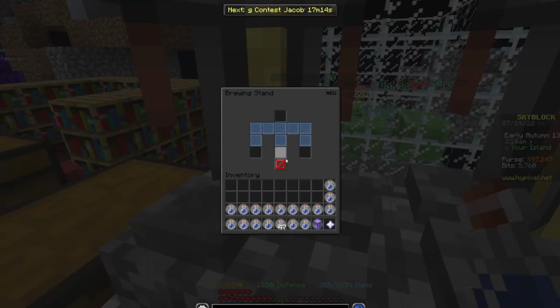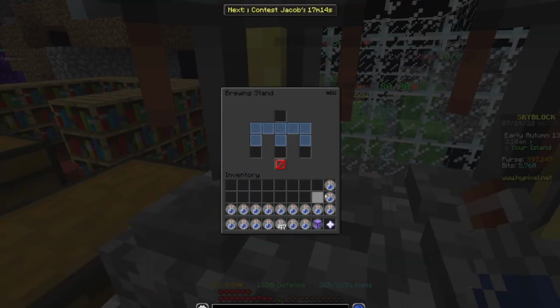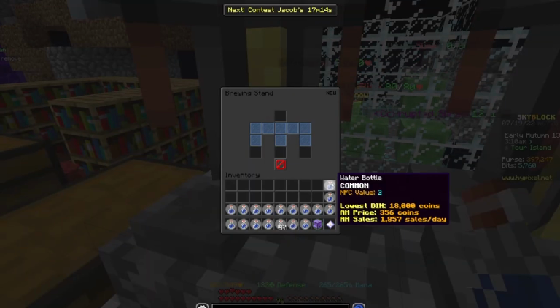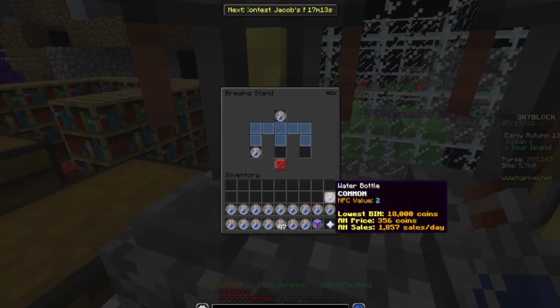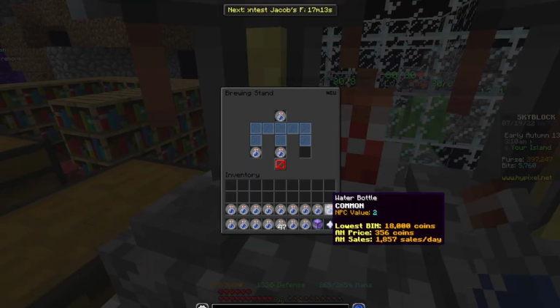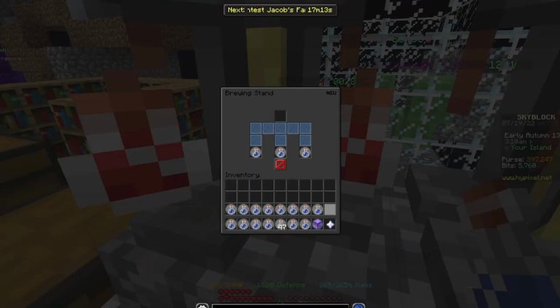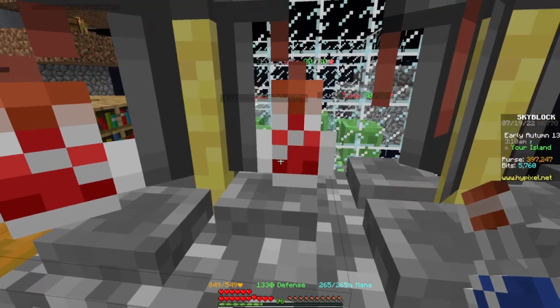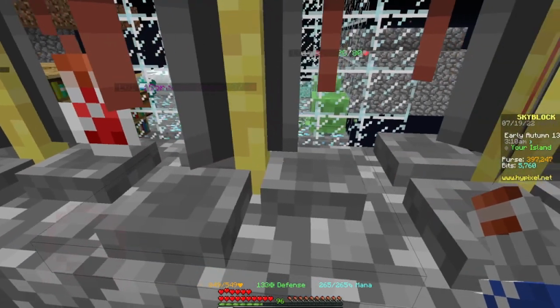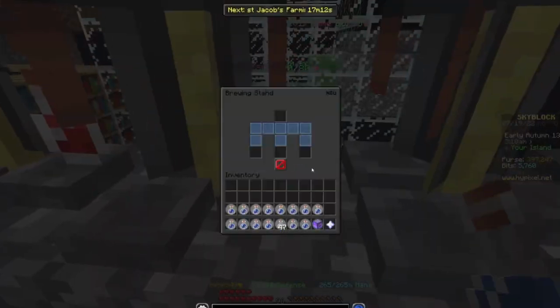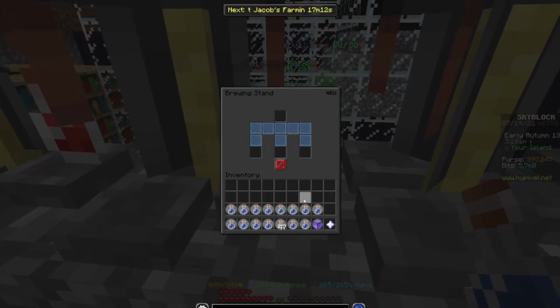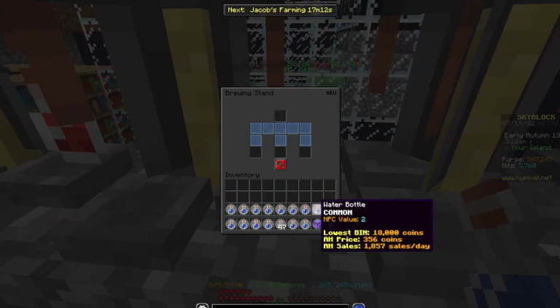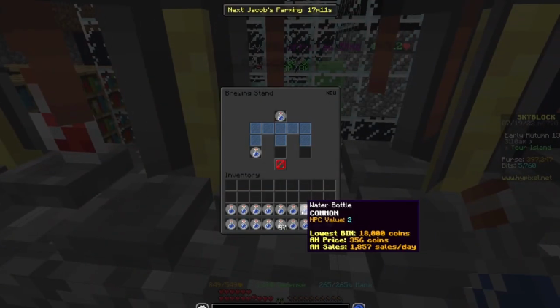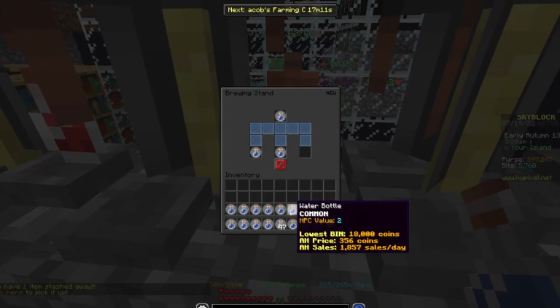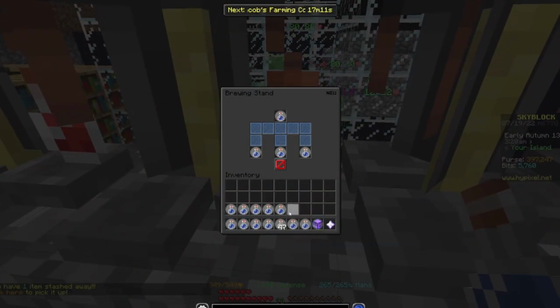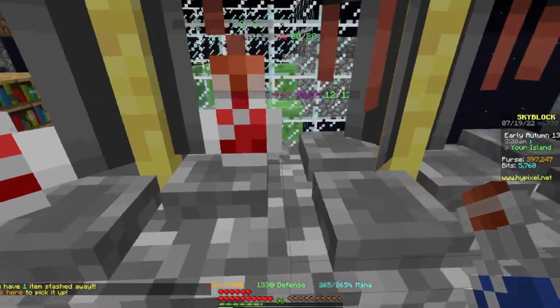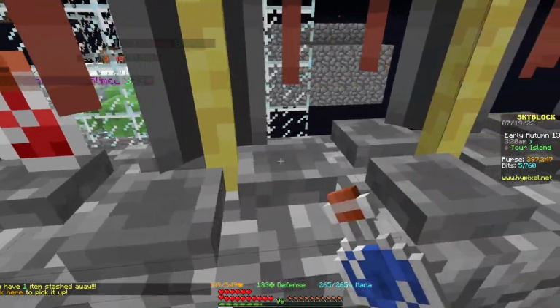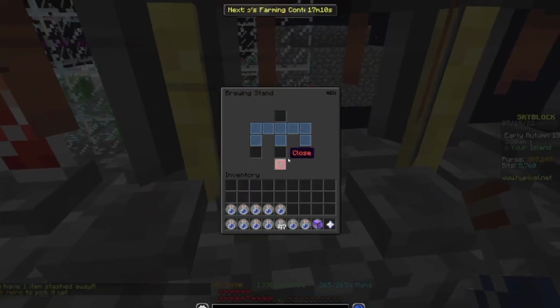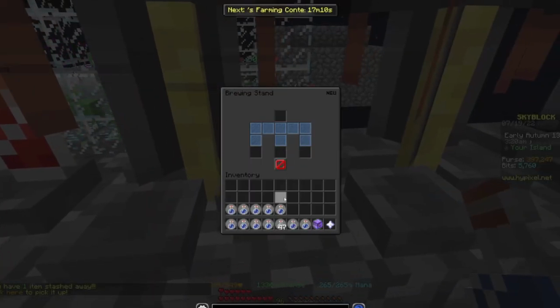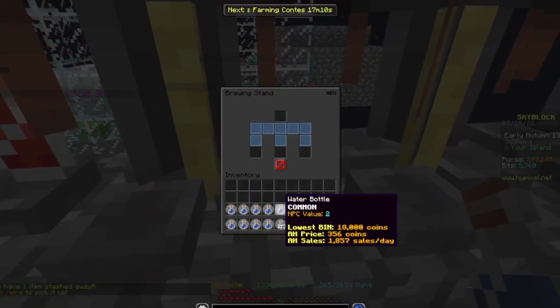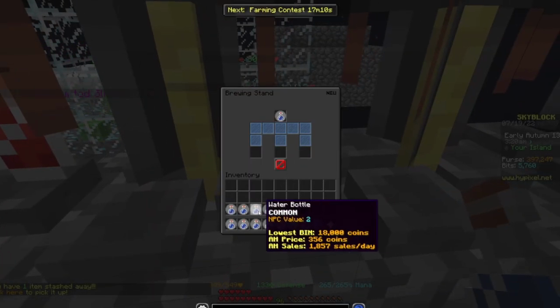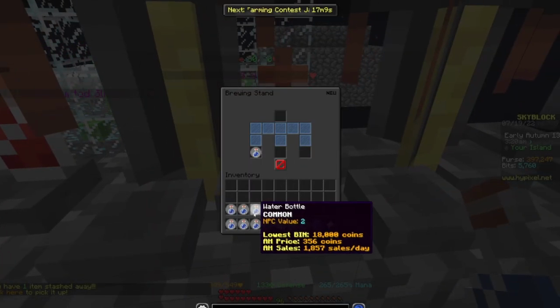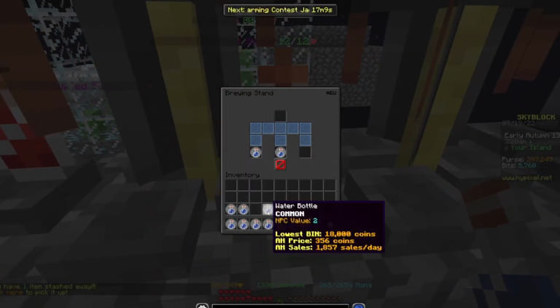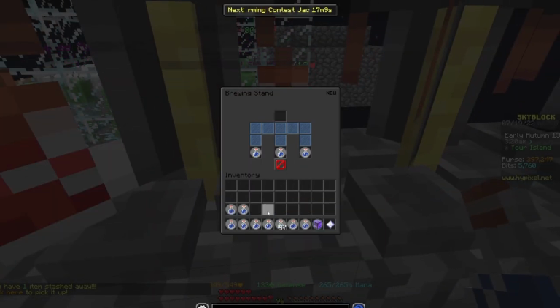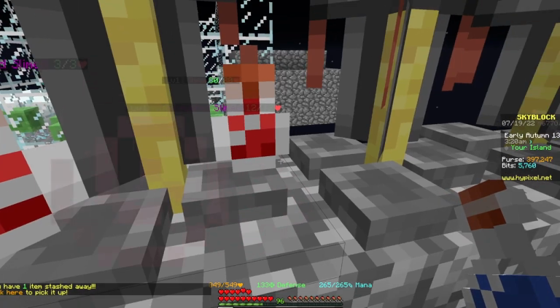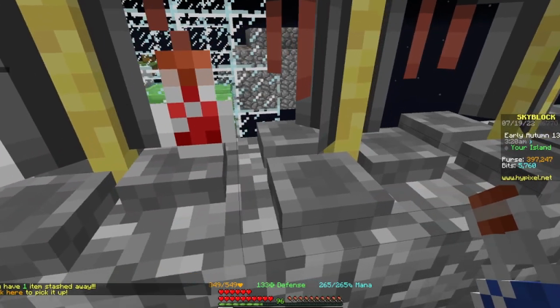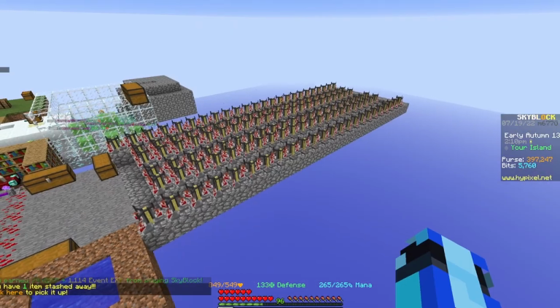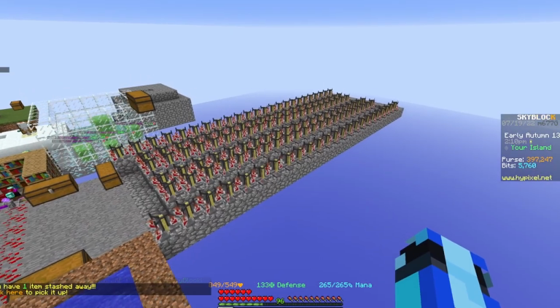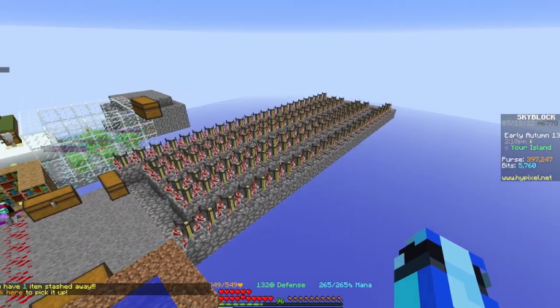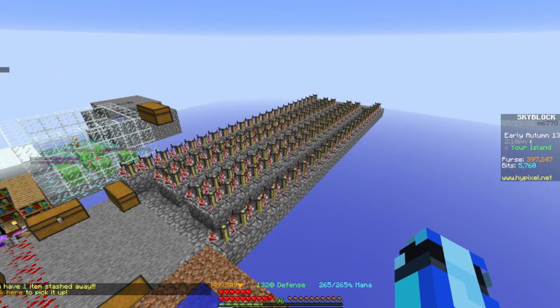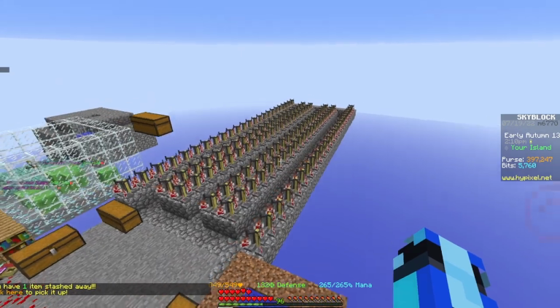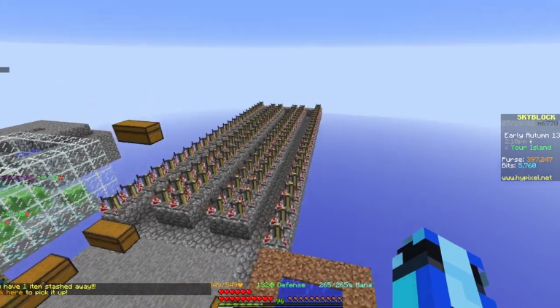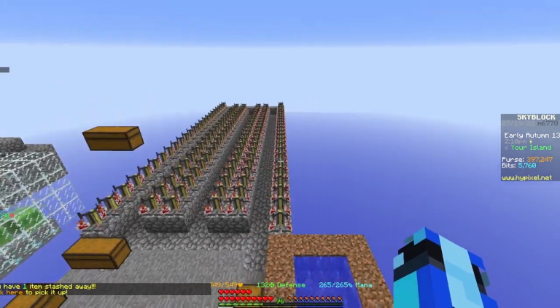Take your water bottles and put them into the brewing stands. Do that for all of your brewing stands across your island so that it looks like this.